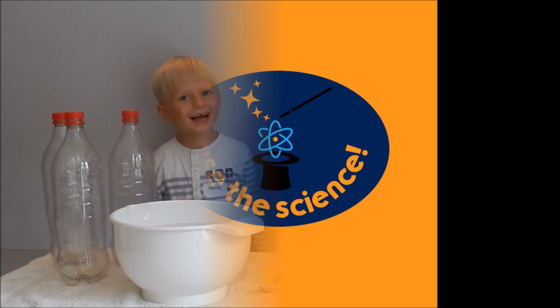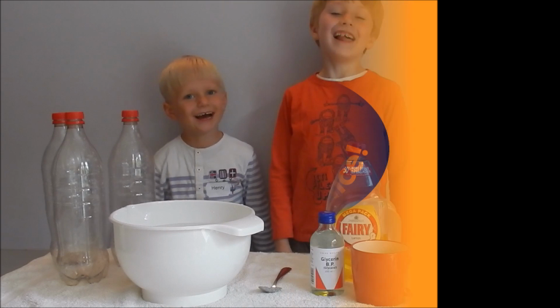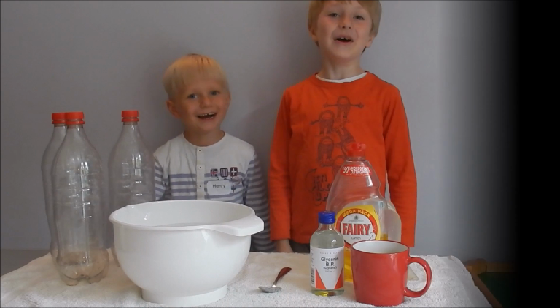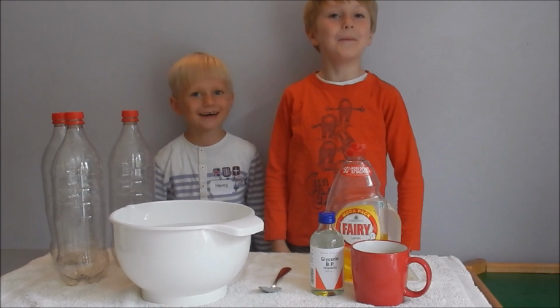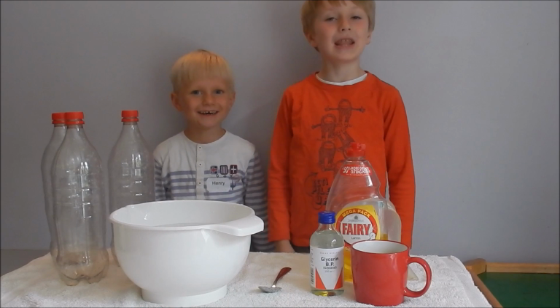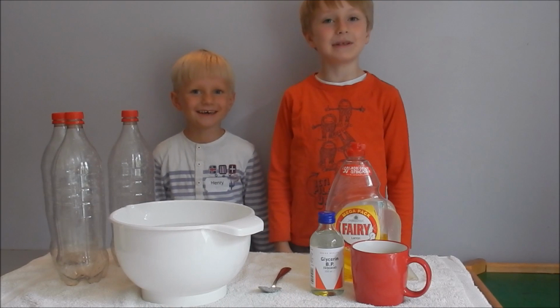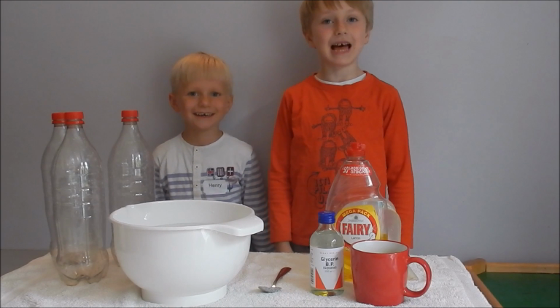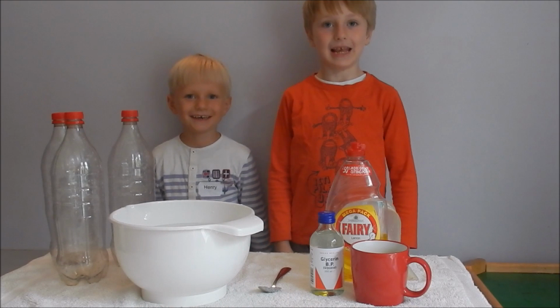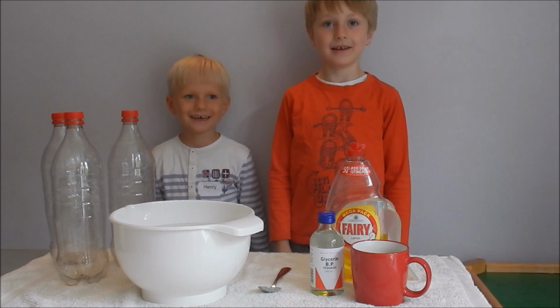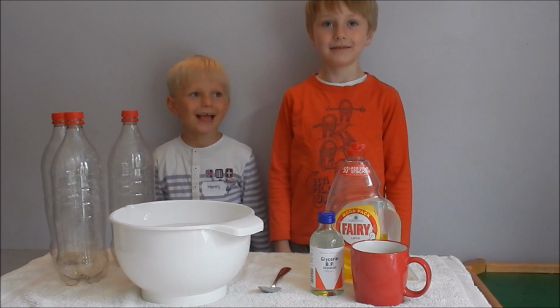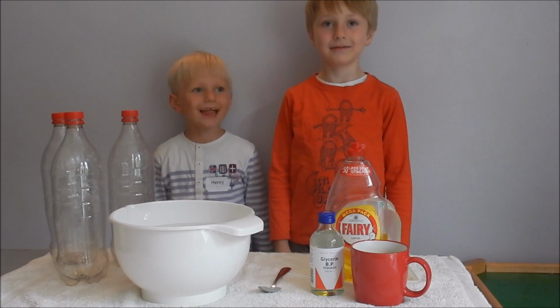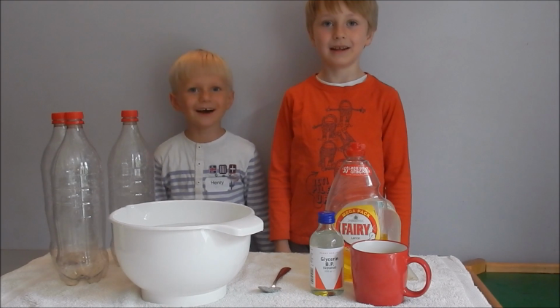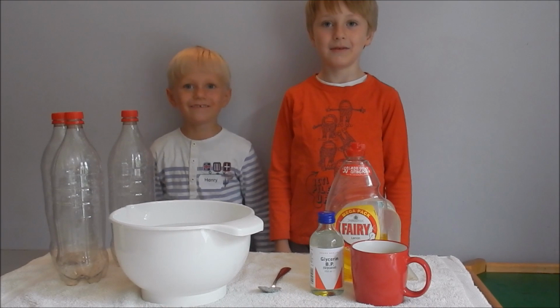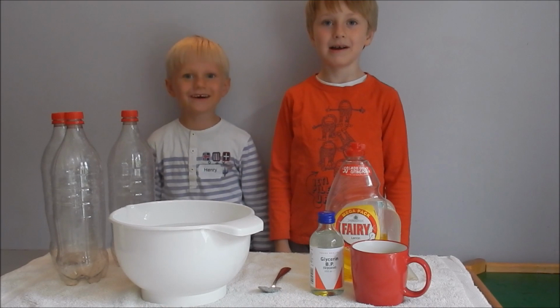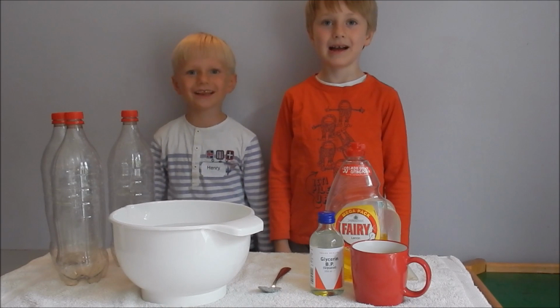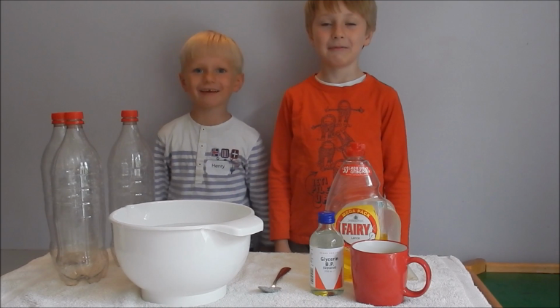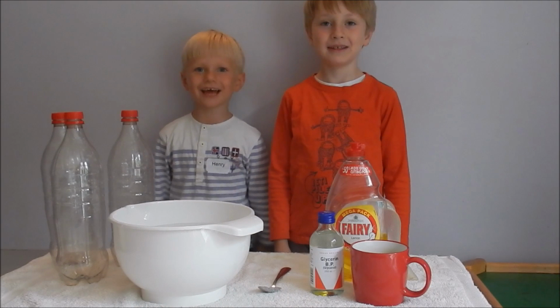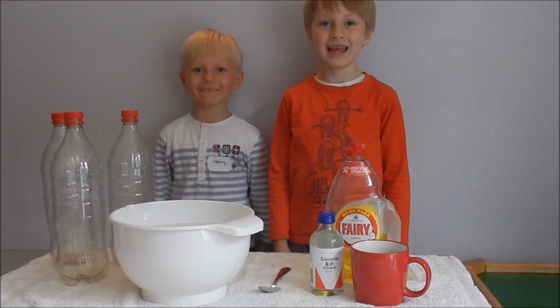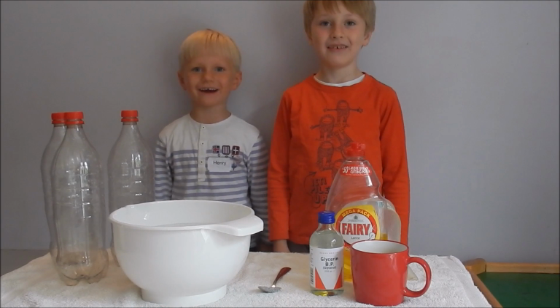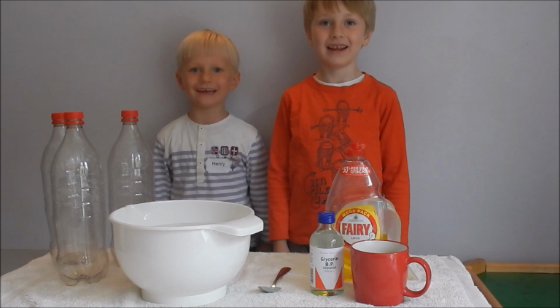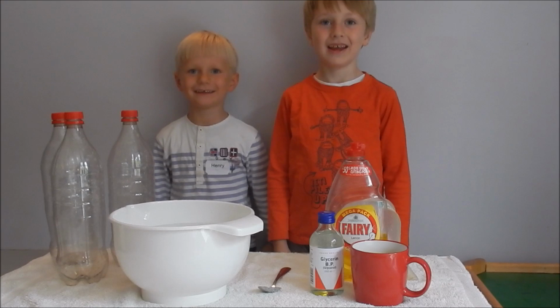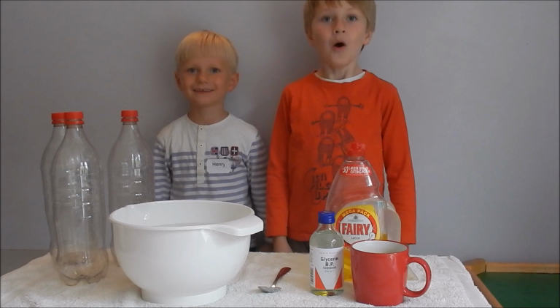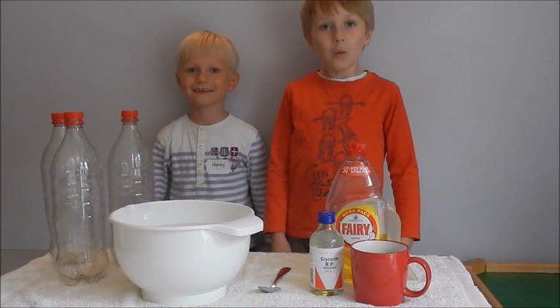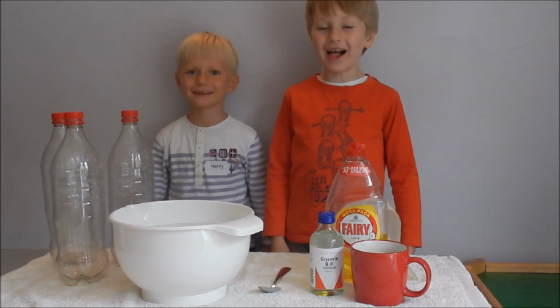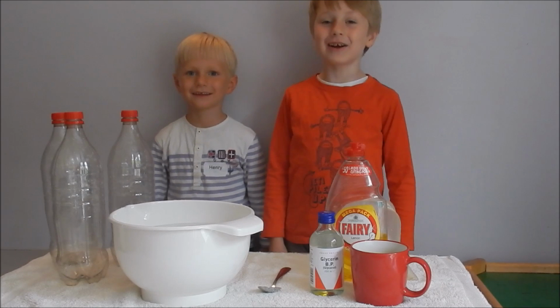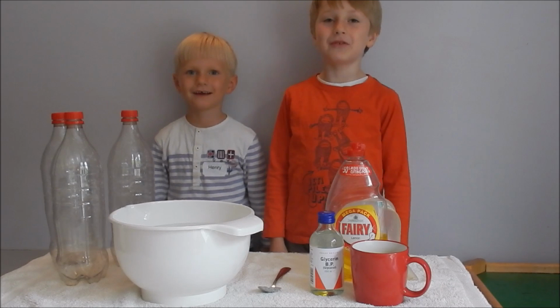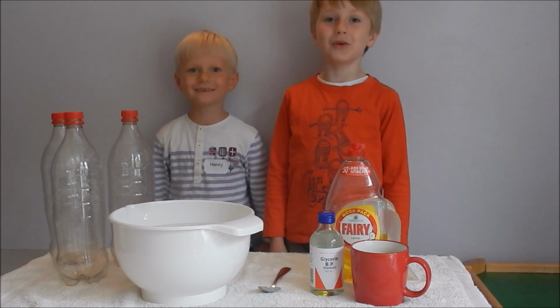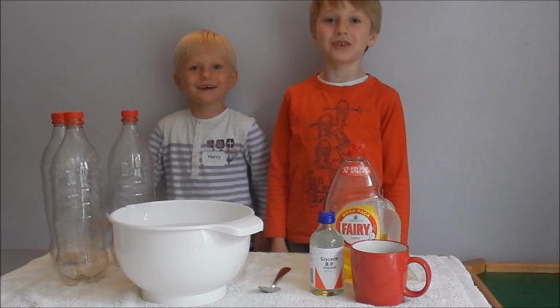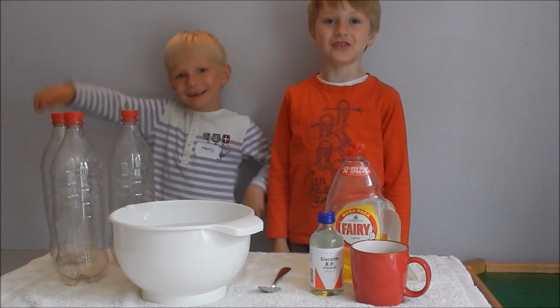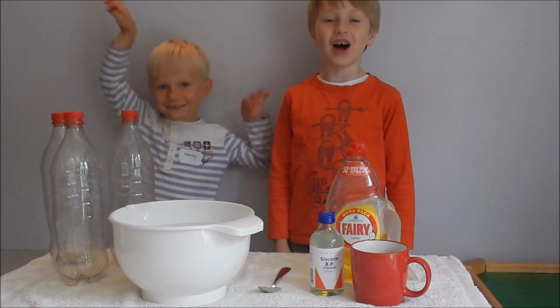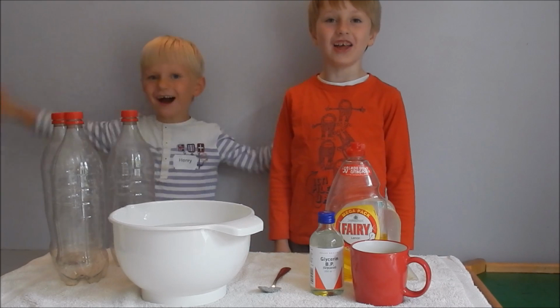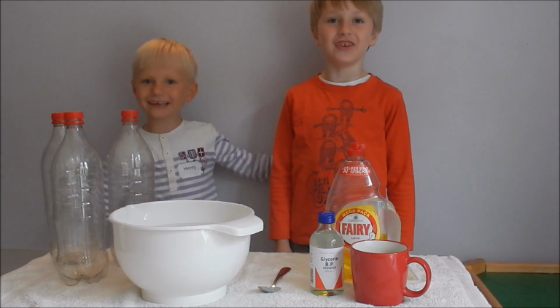Hello, my name is Alec. Hello, my name is Henry. Welcome to YouTube Science.